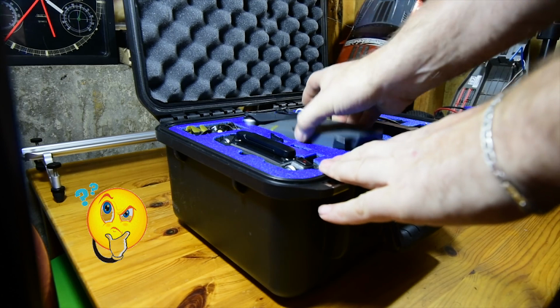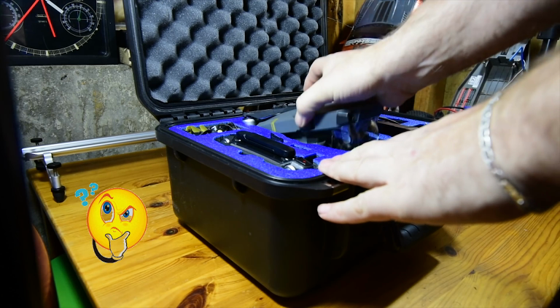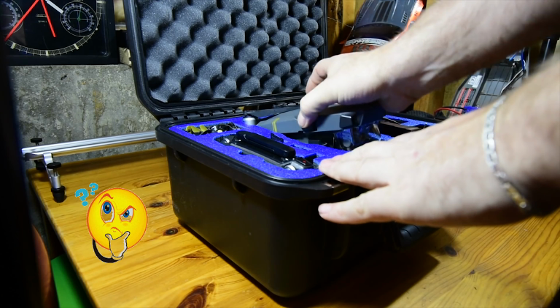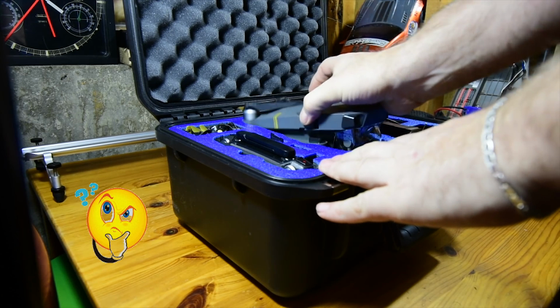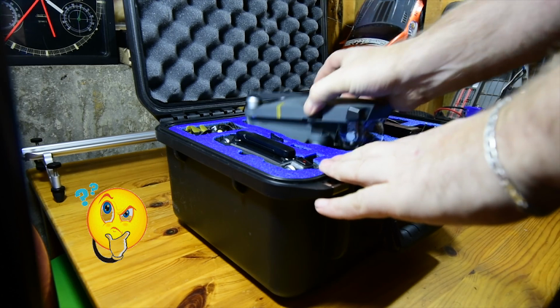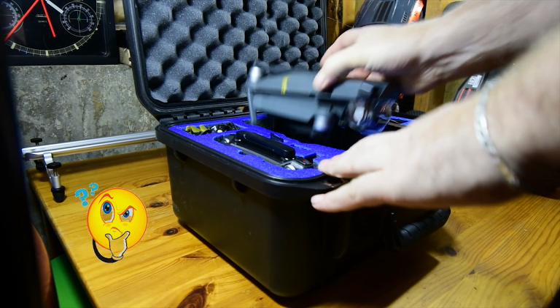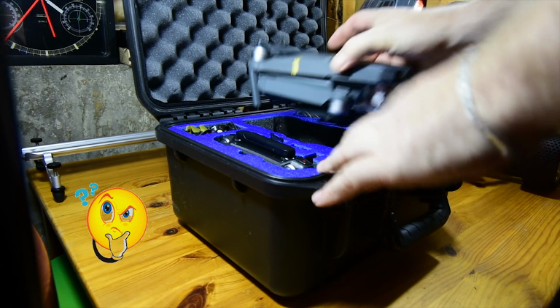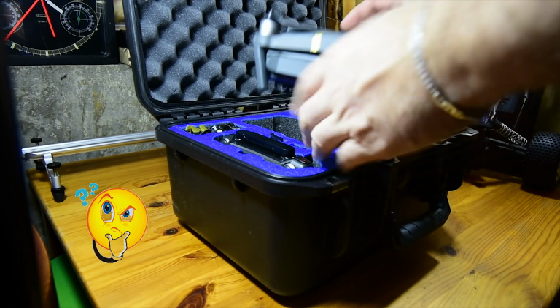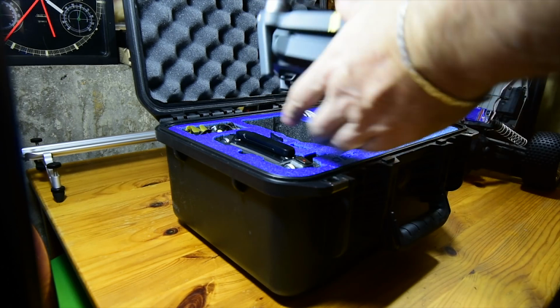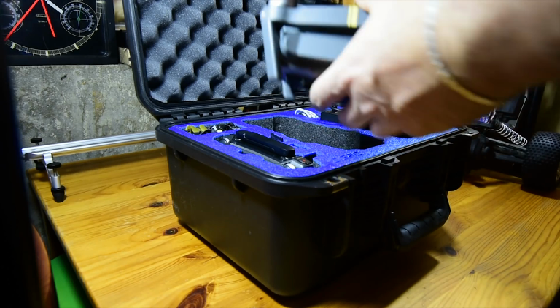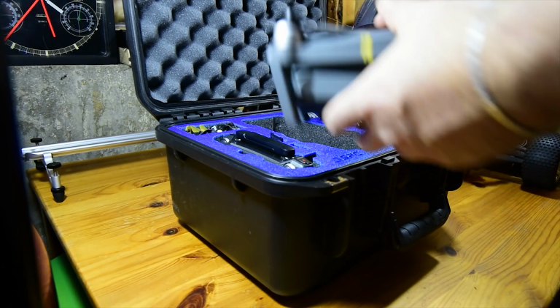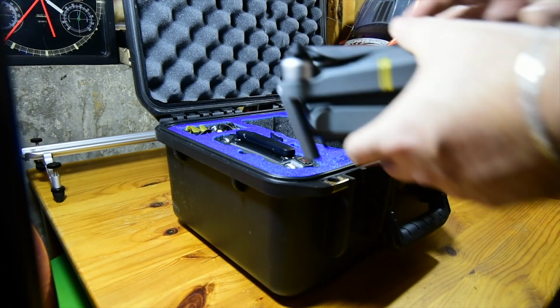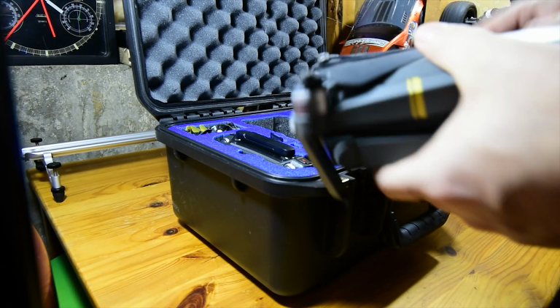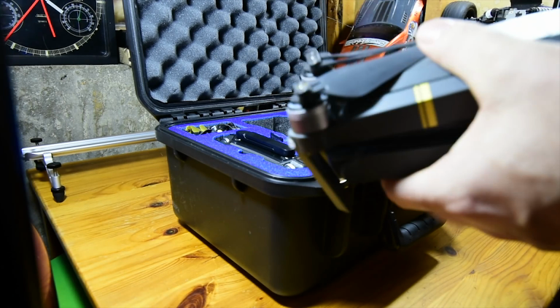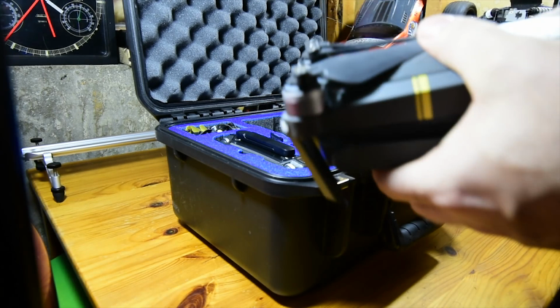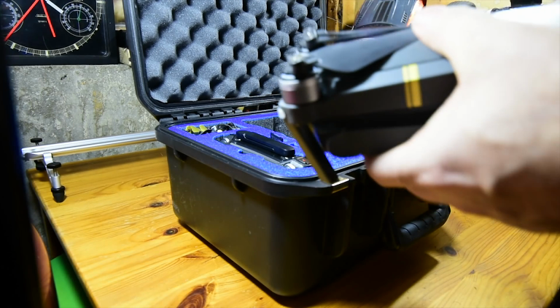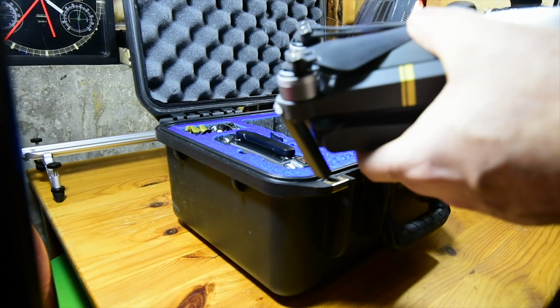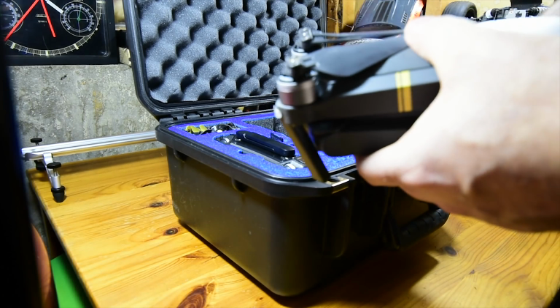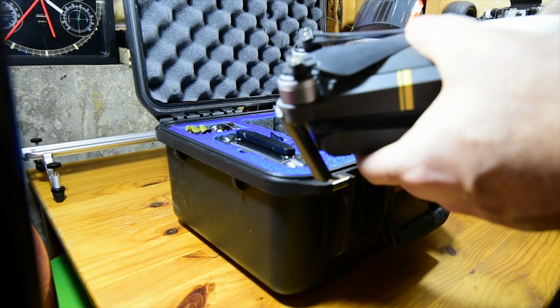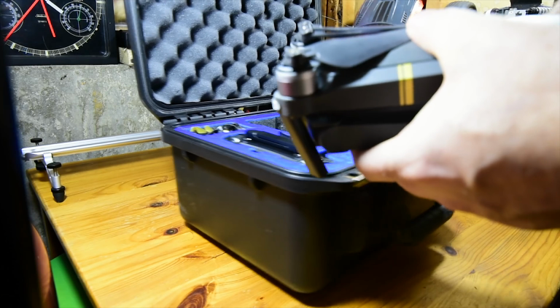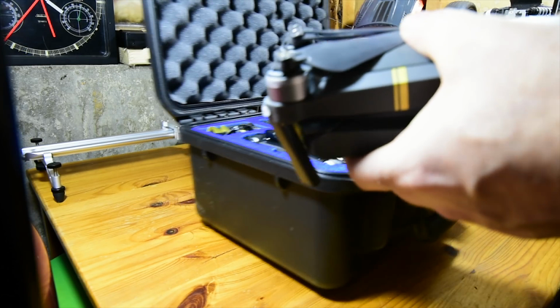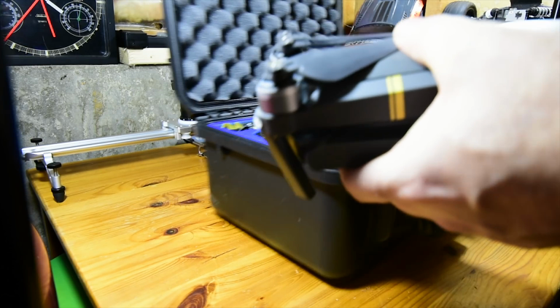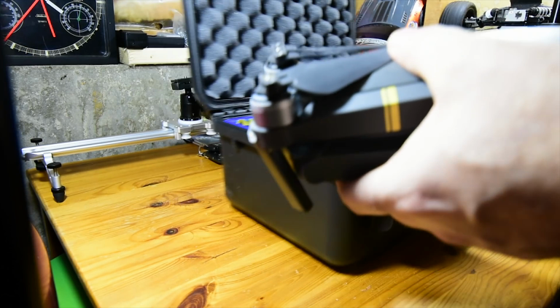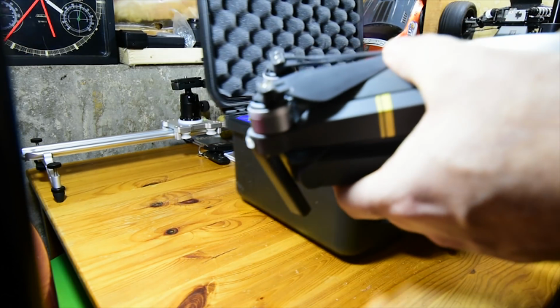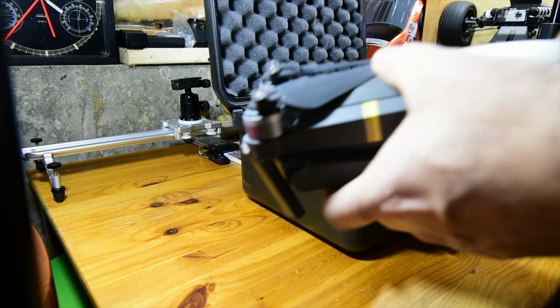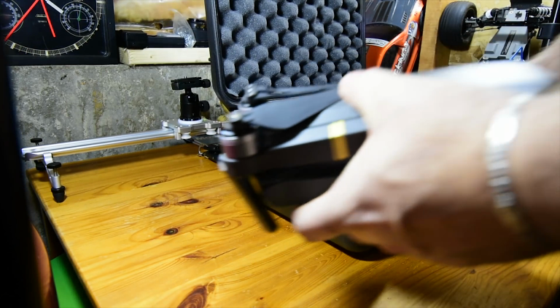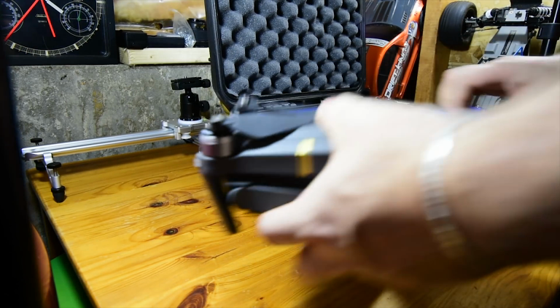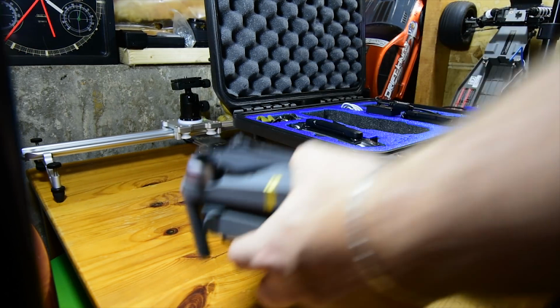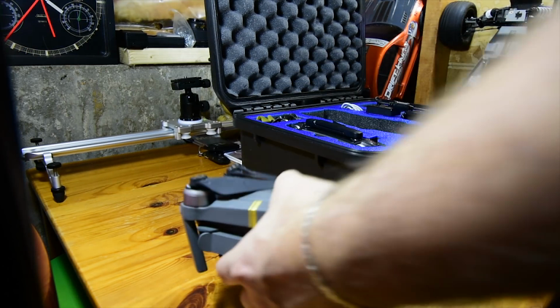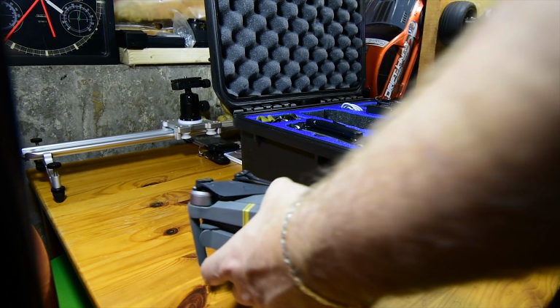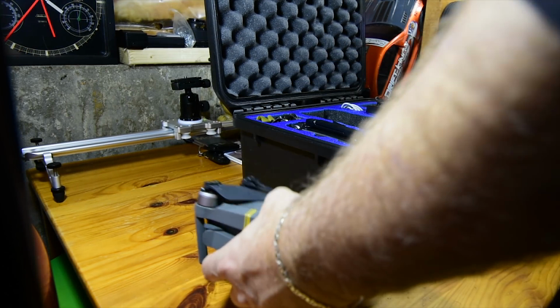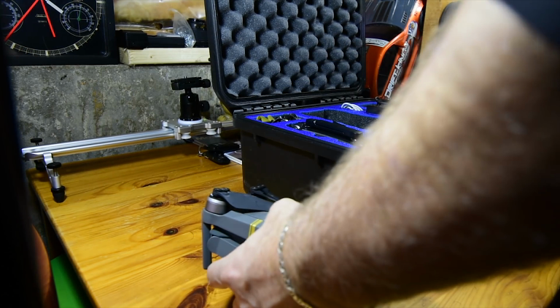Hi everyone, Frank here with Drone Video Daily. I was laying in my bed the other day wondering: what is the proper method and materials needed to clean our drones? I had no answer.